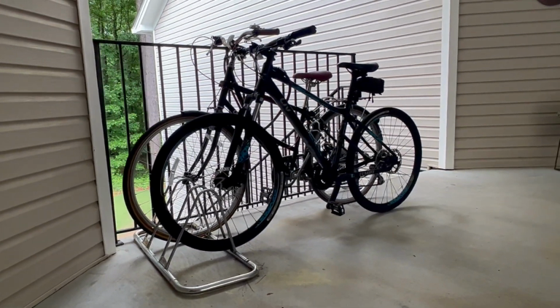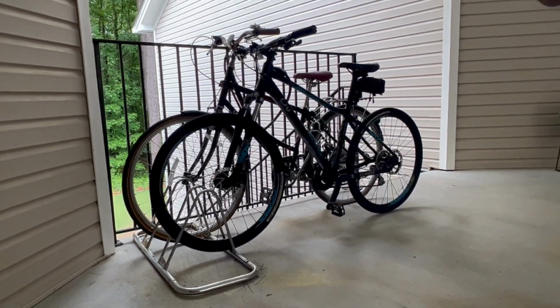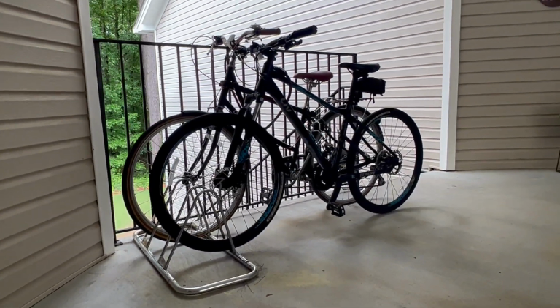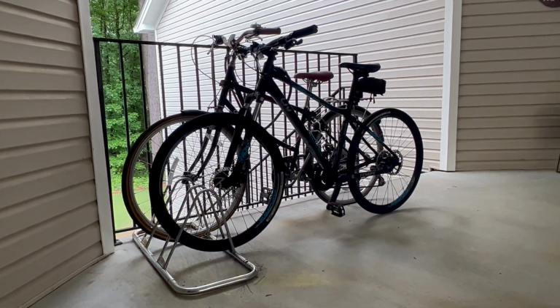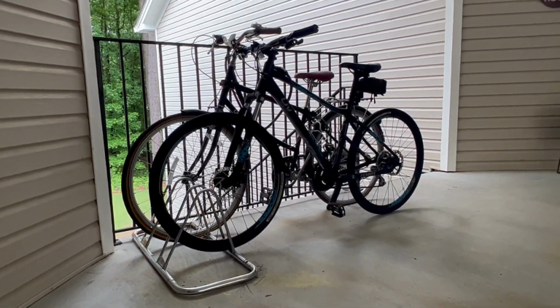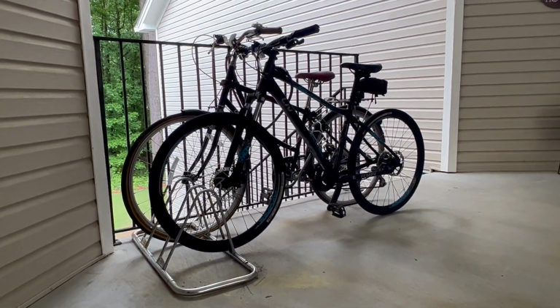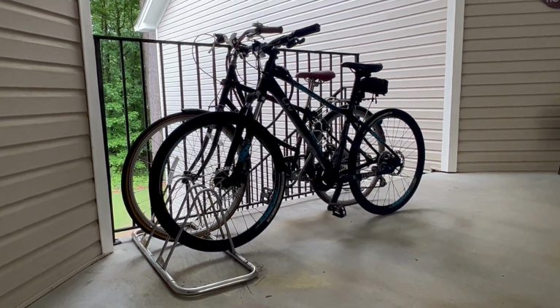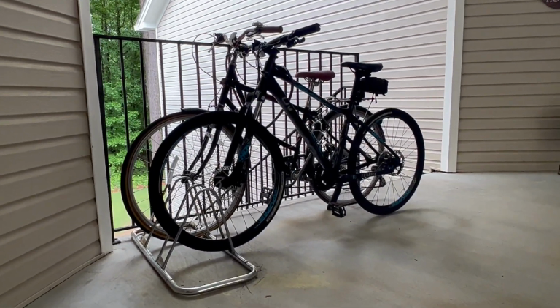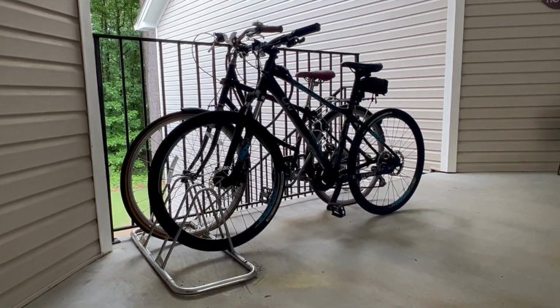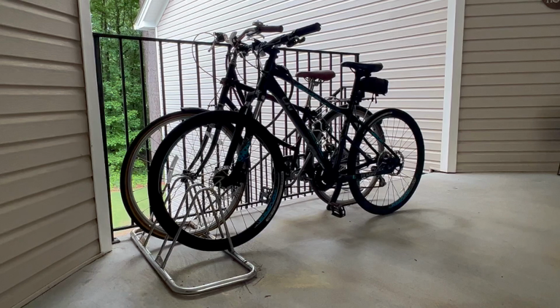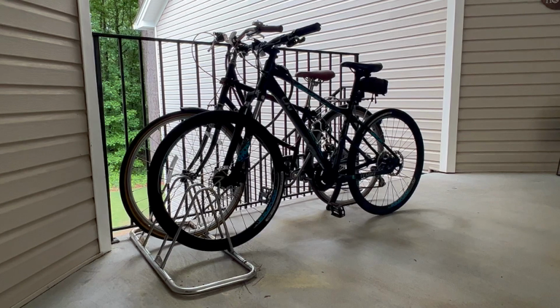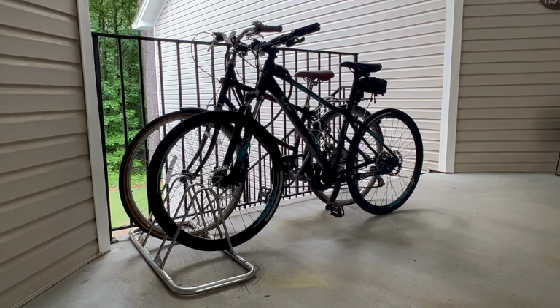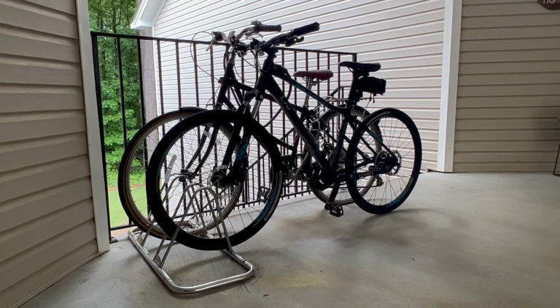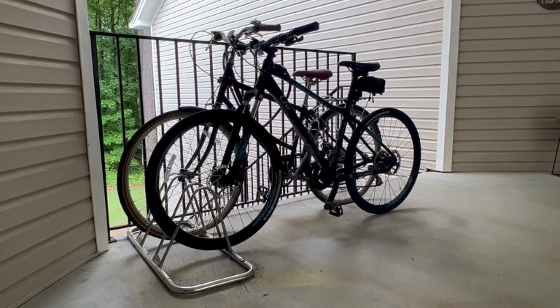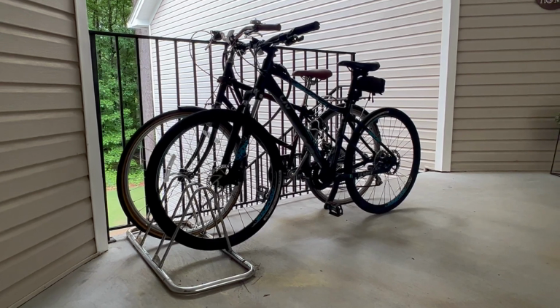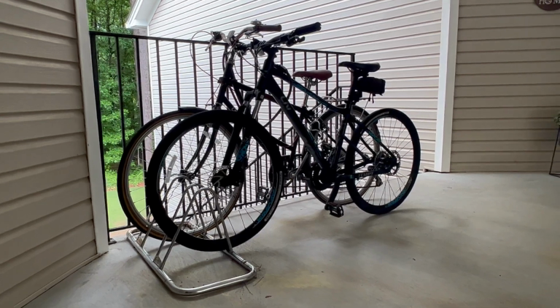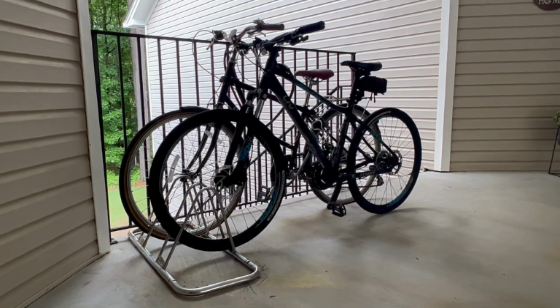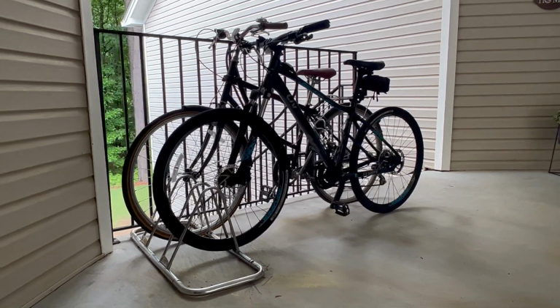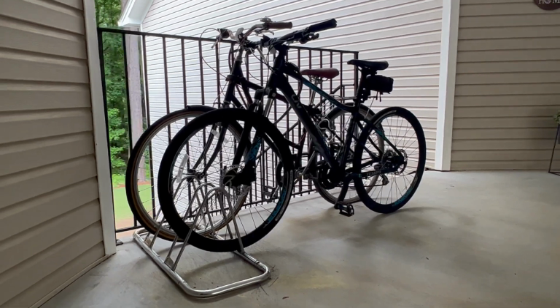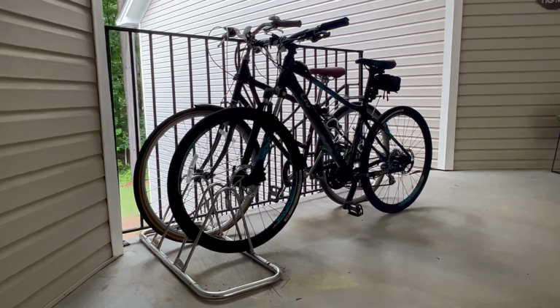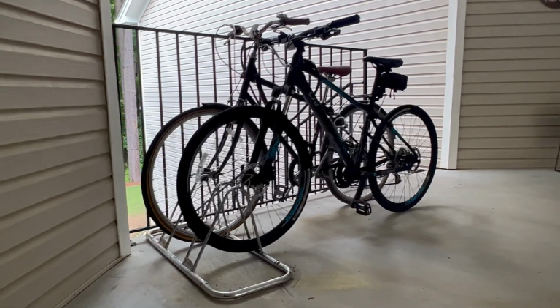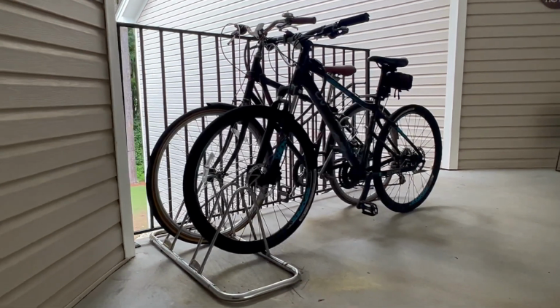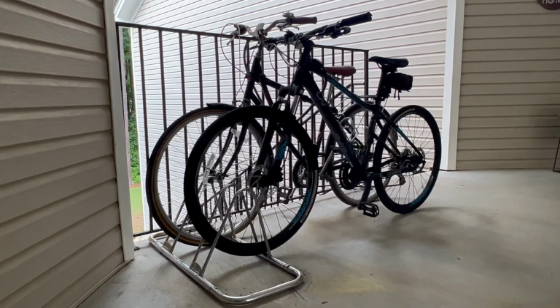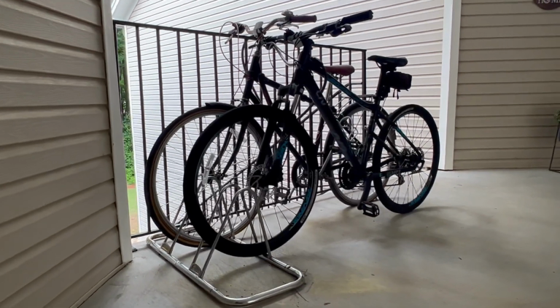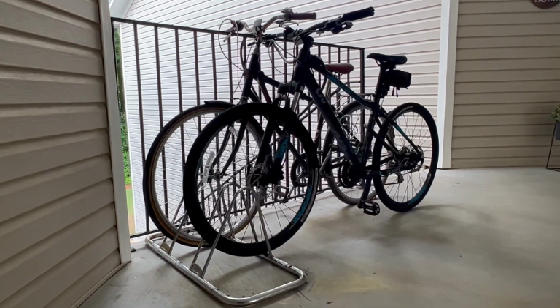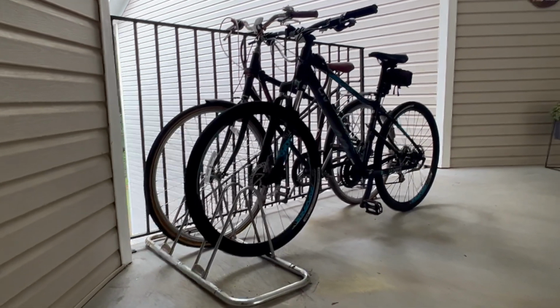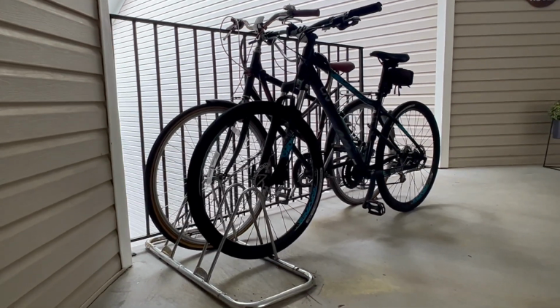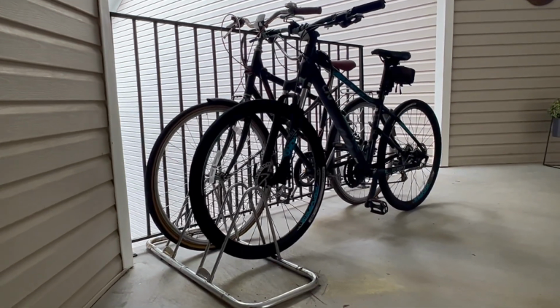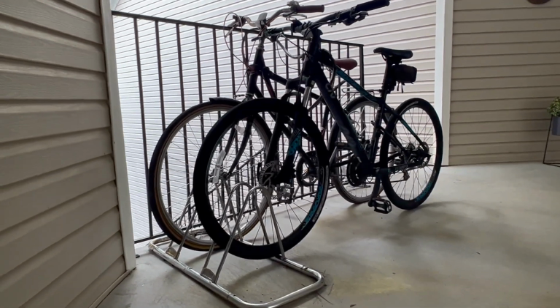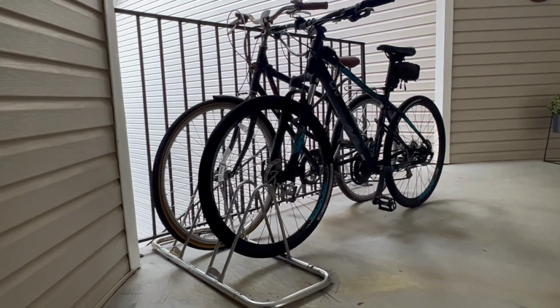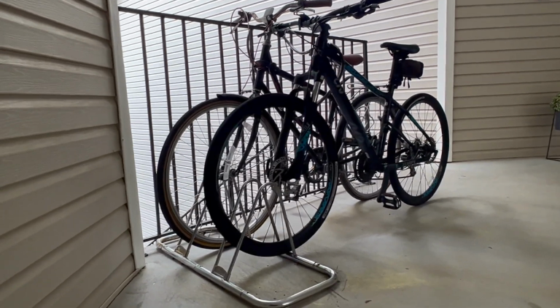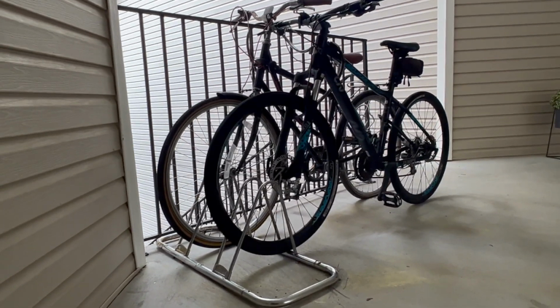It's nice and compact, it was easy to put together, and I've had it out here for a few years, so it works well.